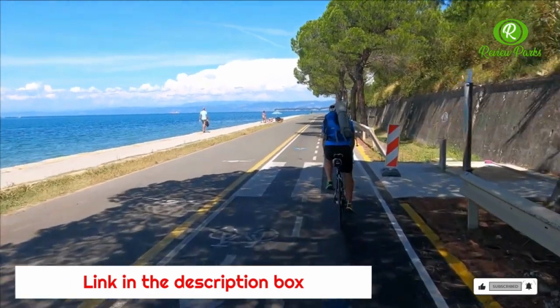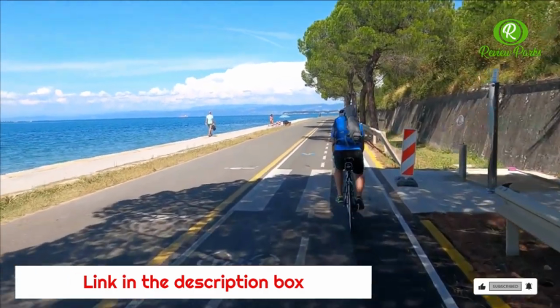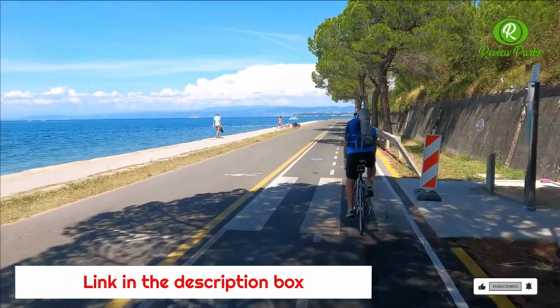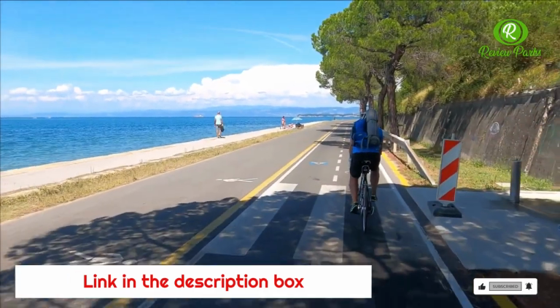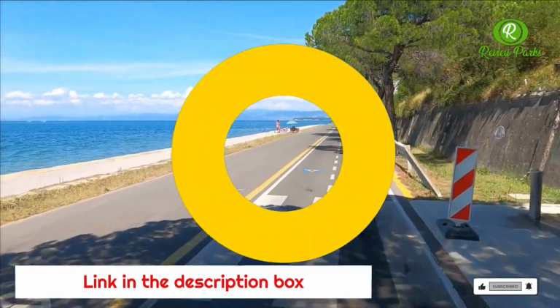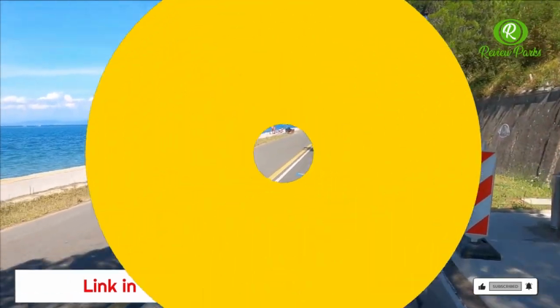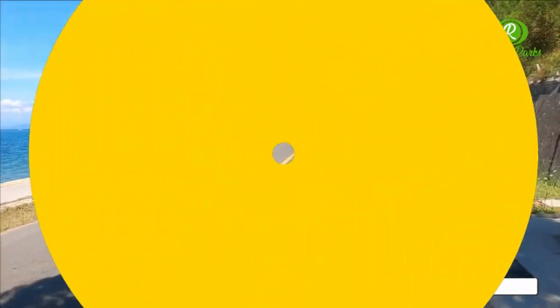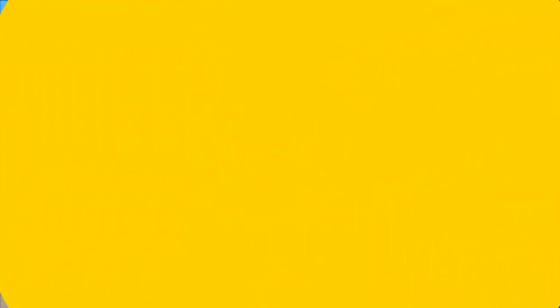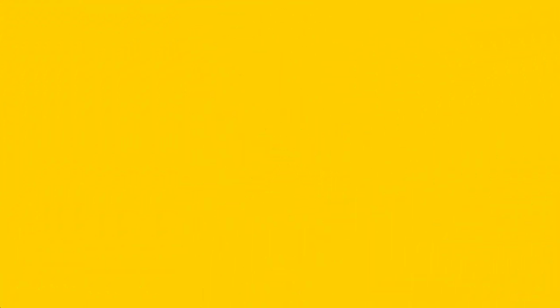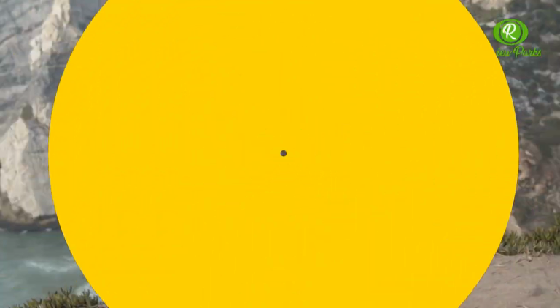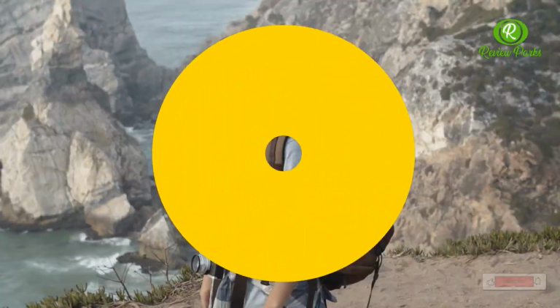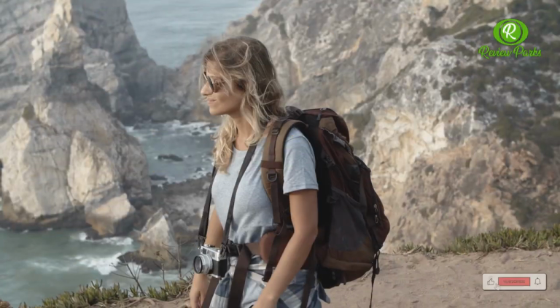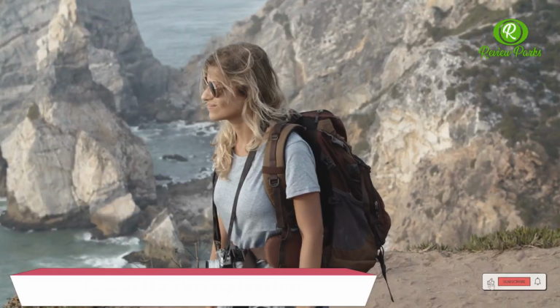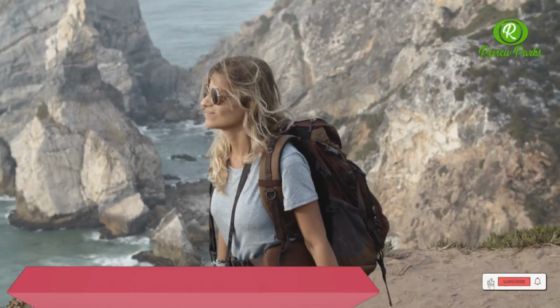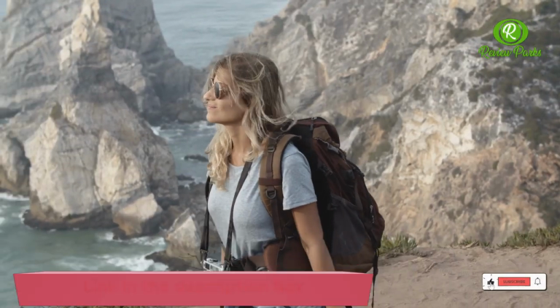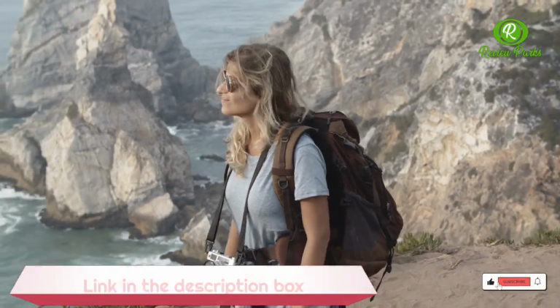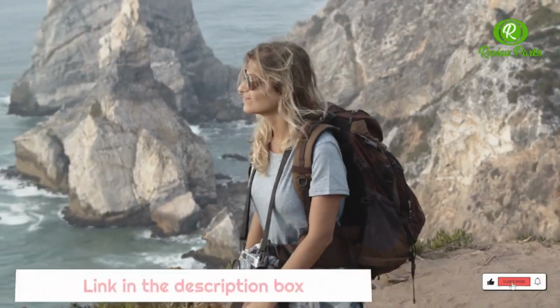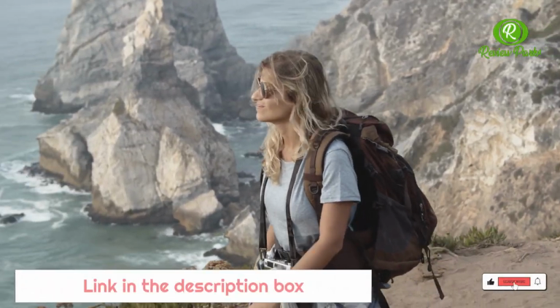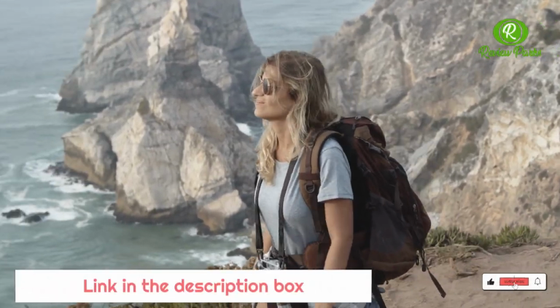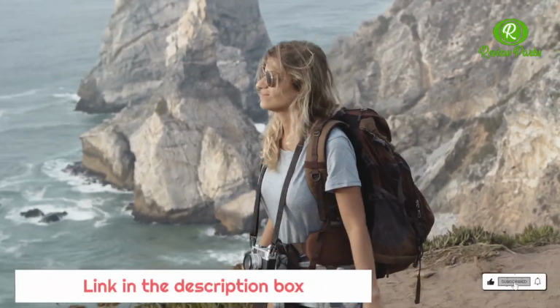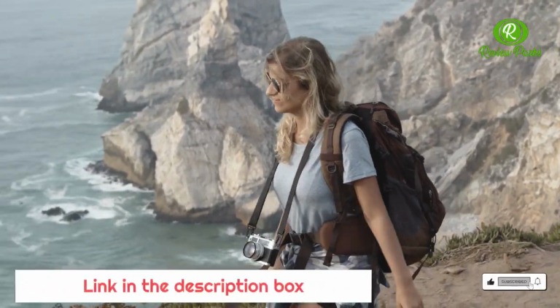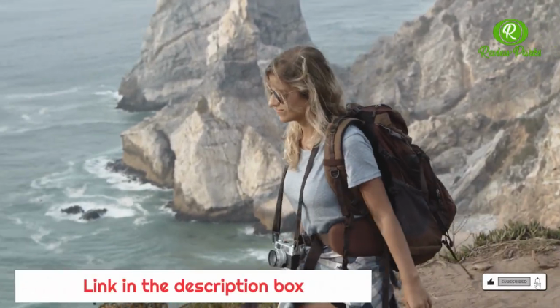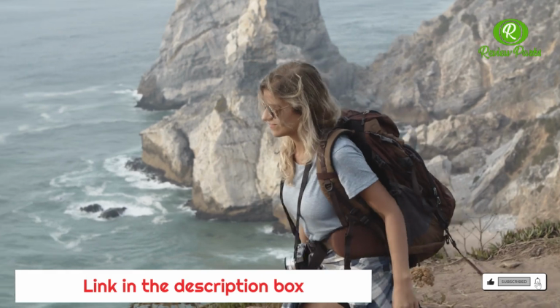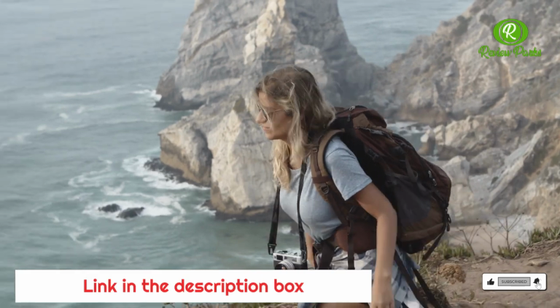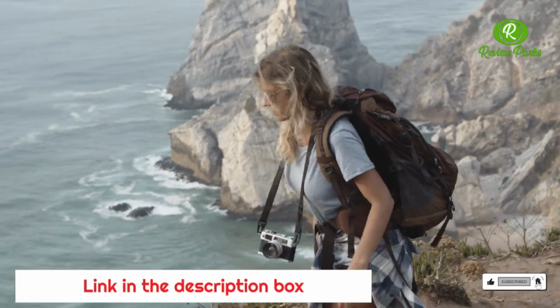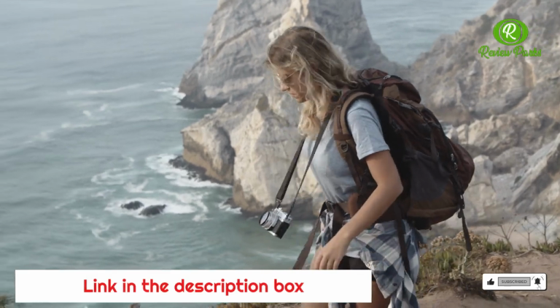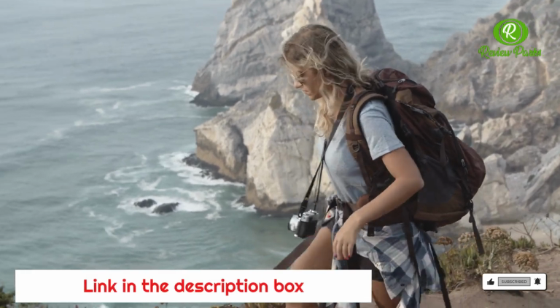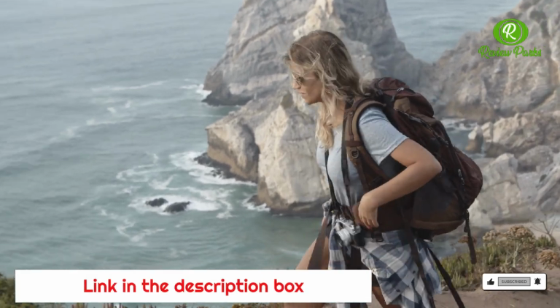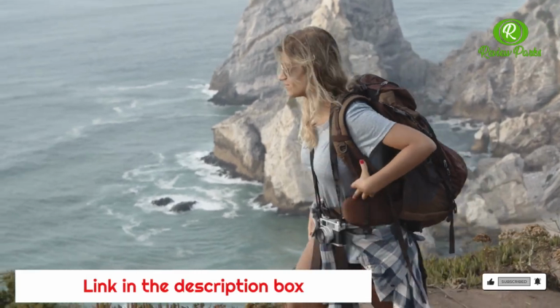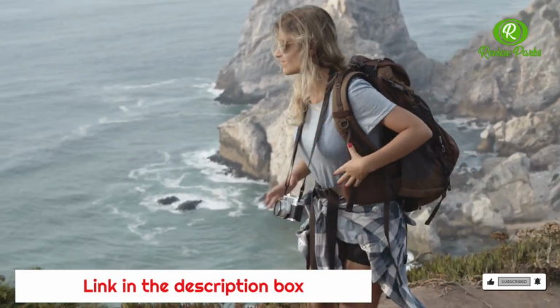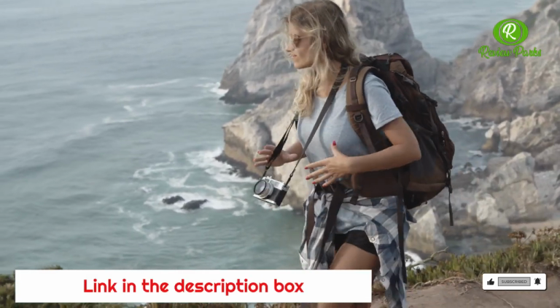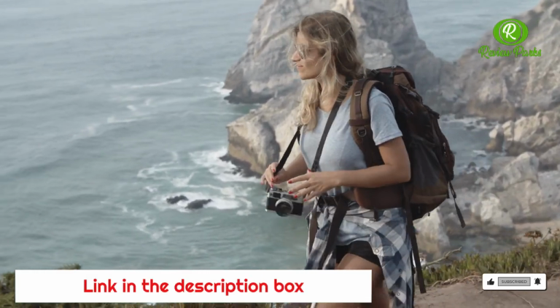Plus, they work great in hot weather, since the frame keeps the pack away from your body, creating lots of airflow.